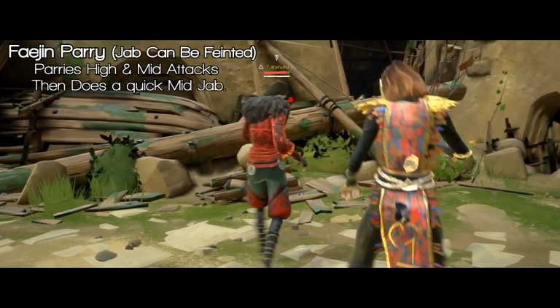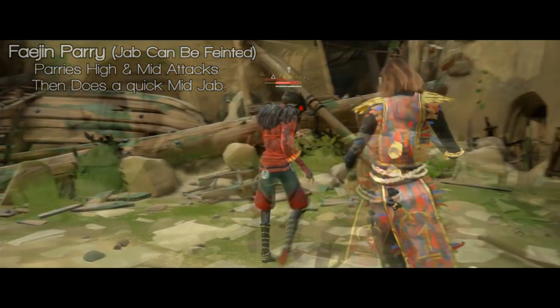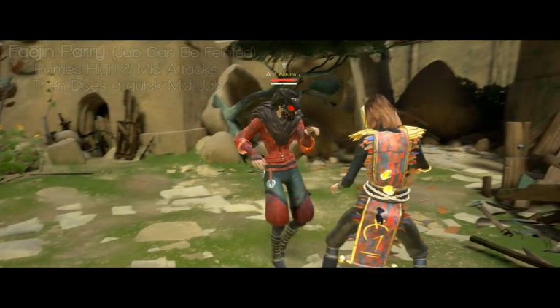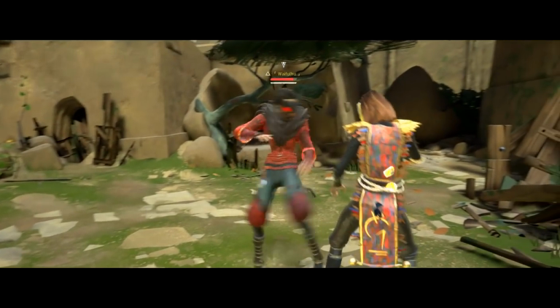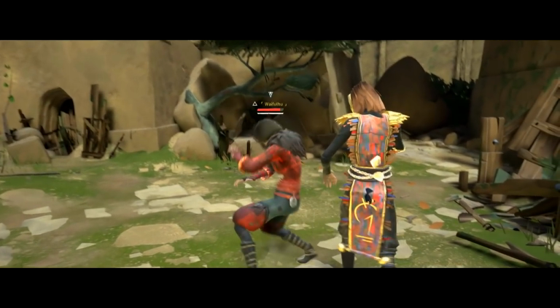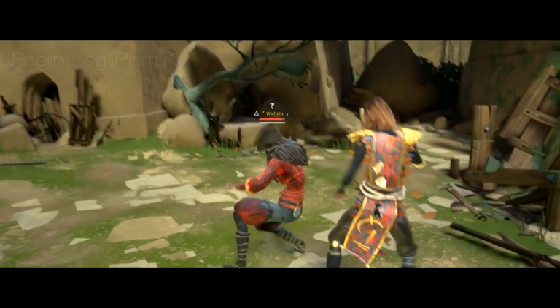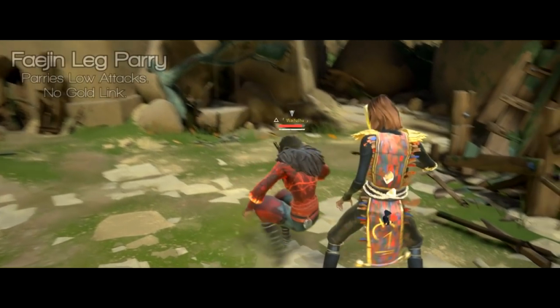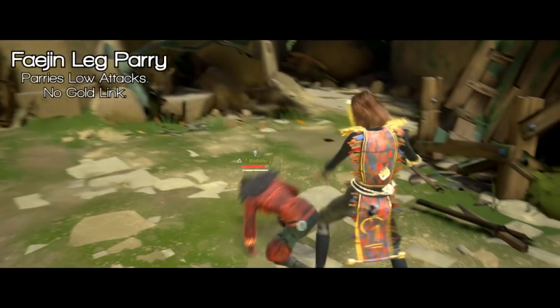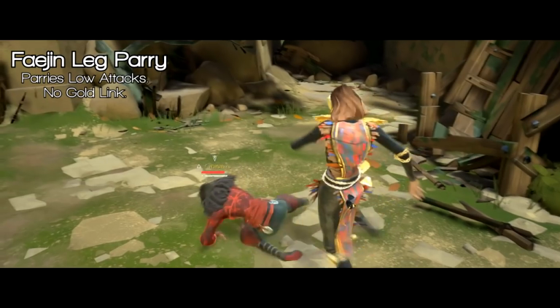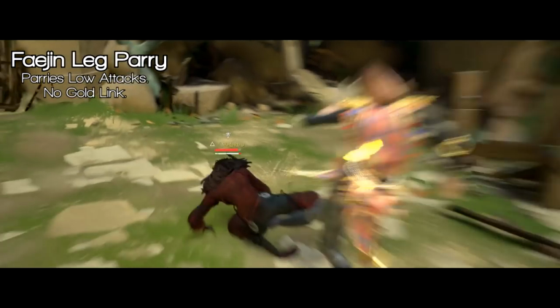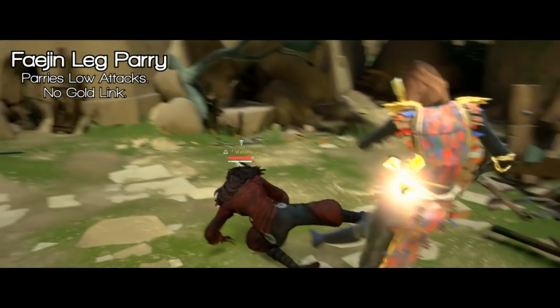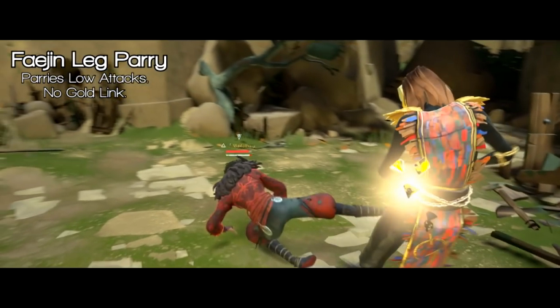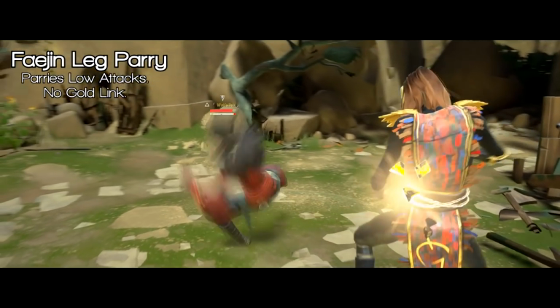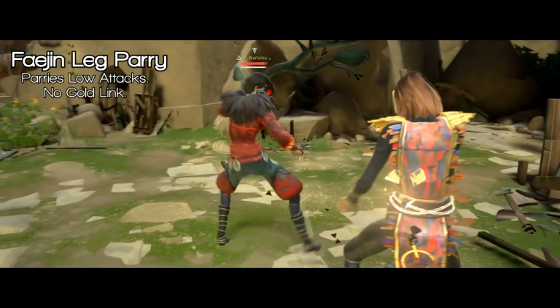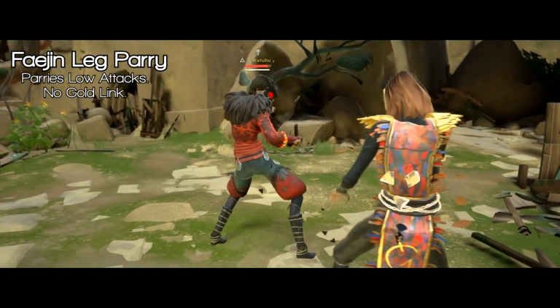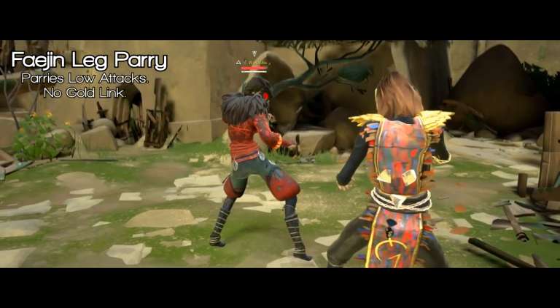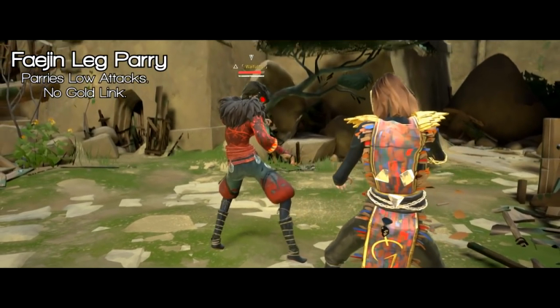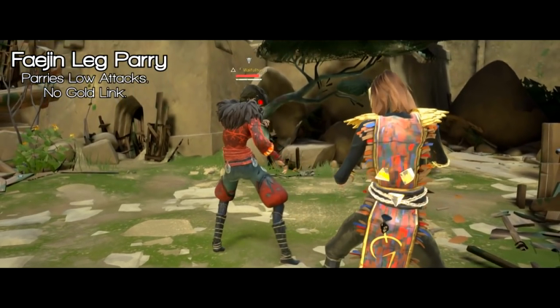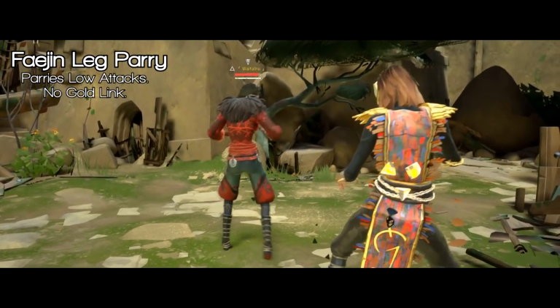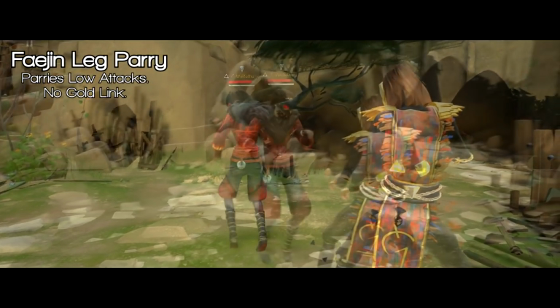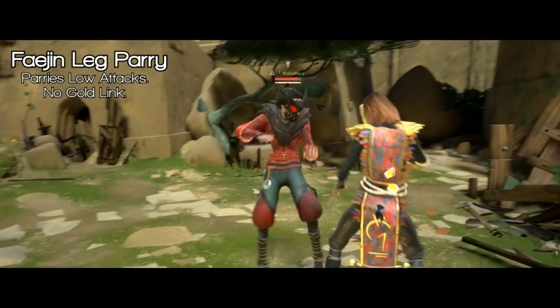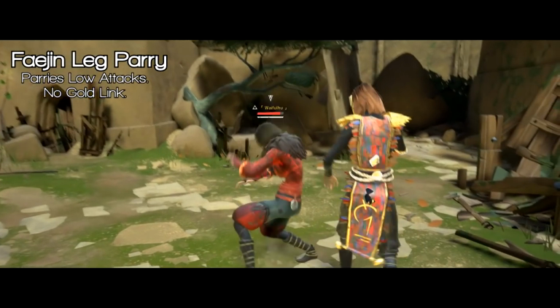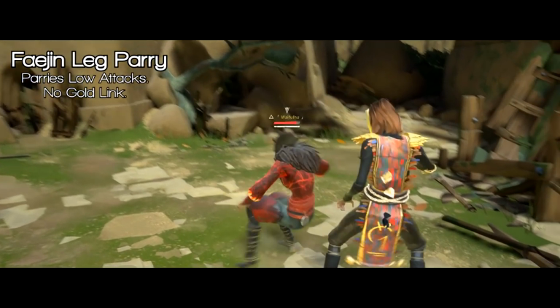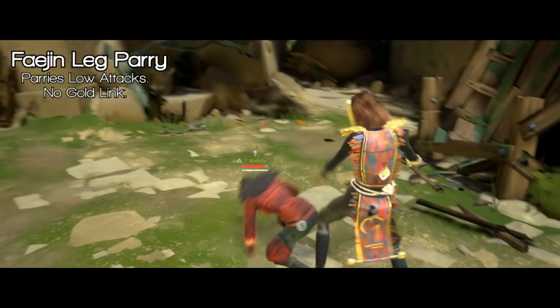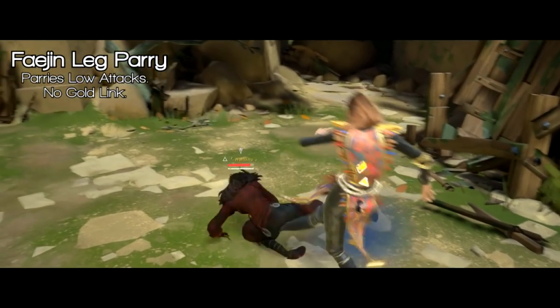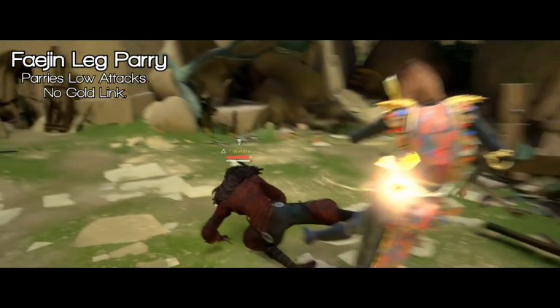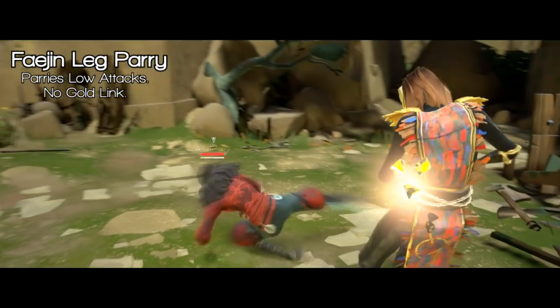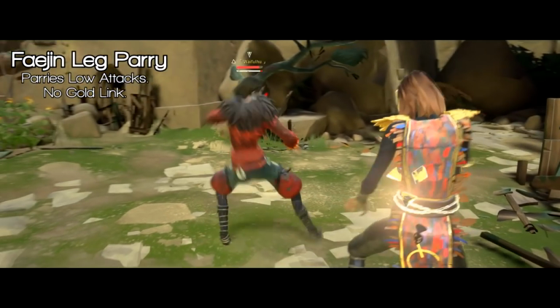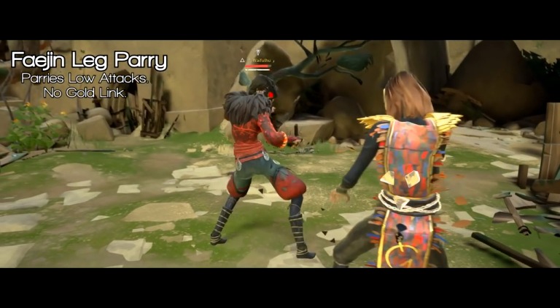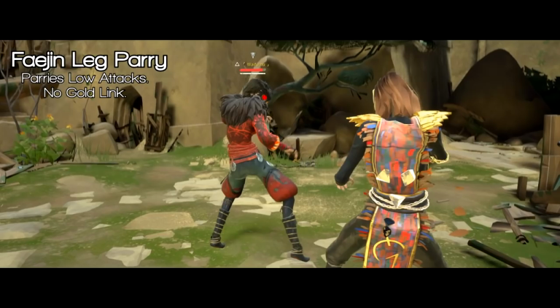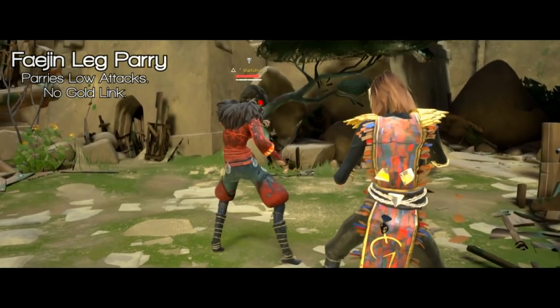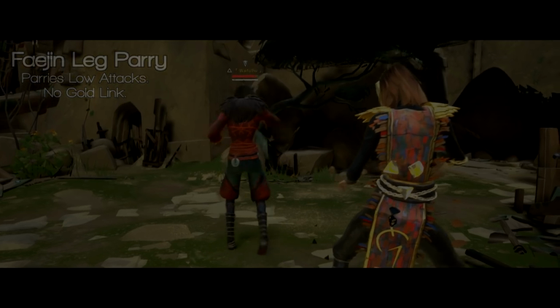If you pull back on the analog stick while in top stance, you do a low parry. This parry does not have a gold link.